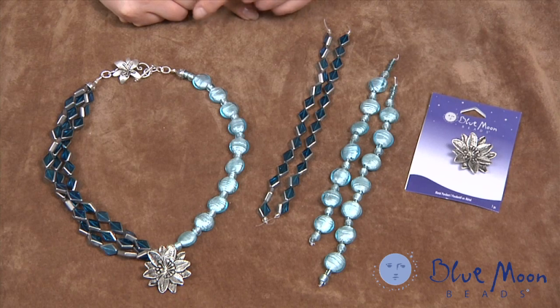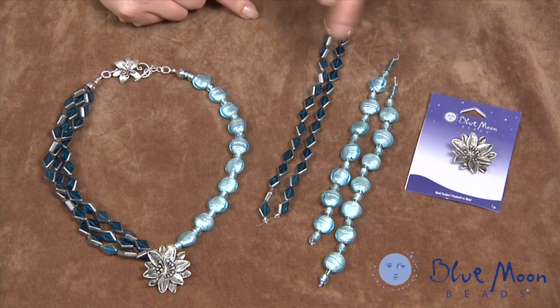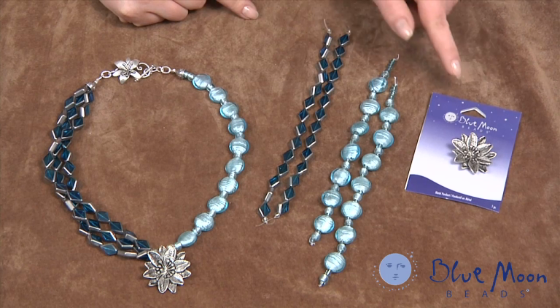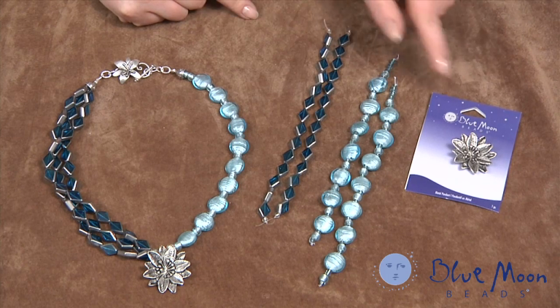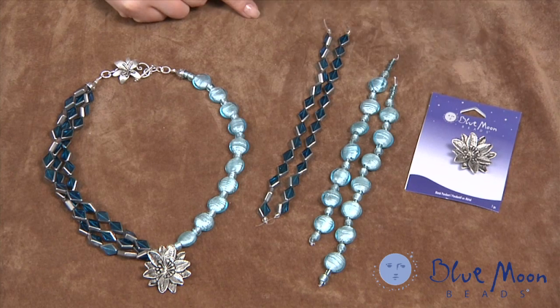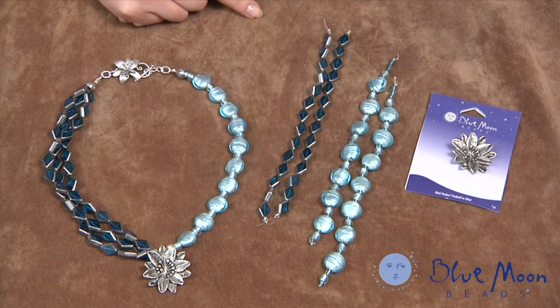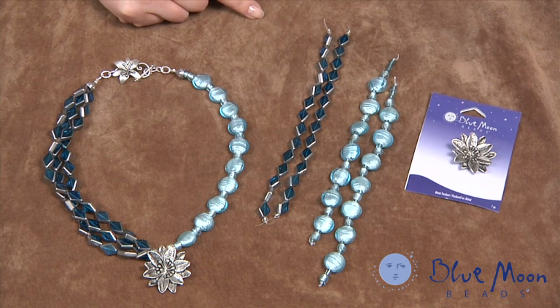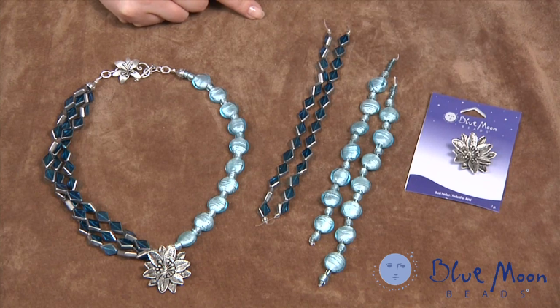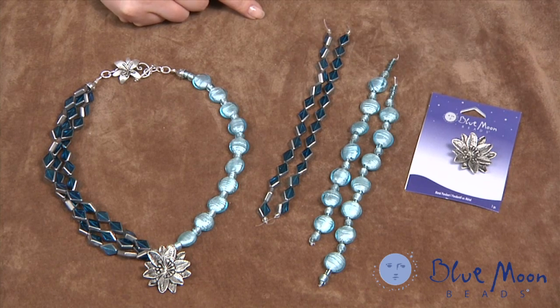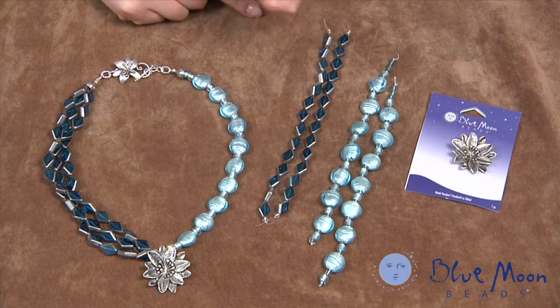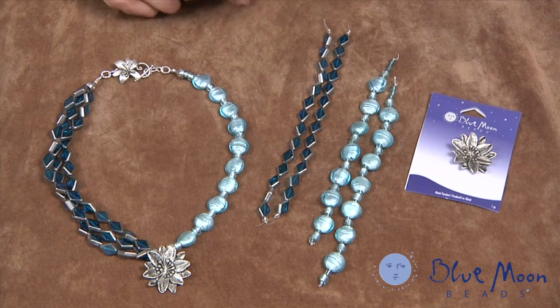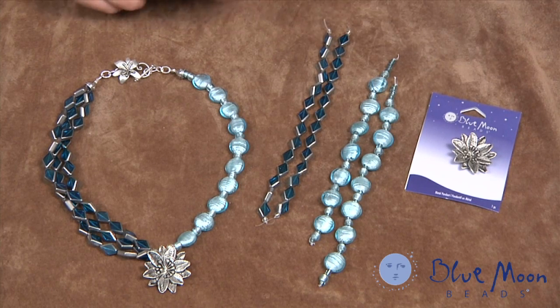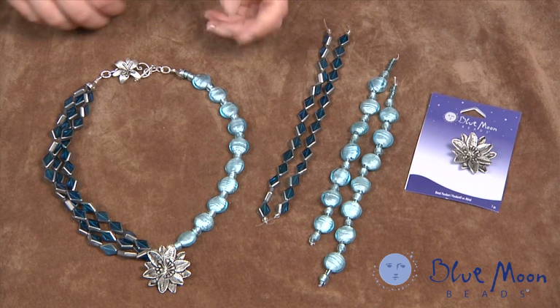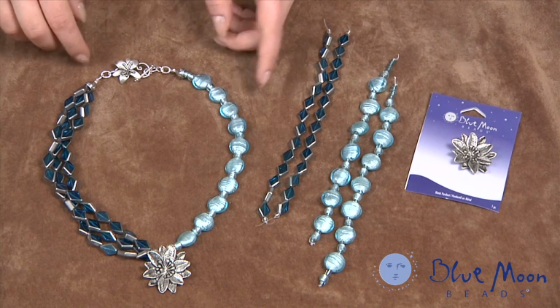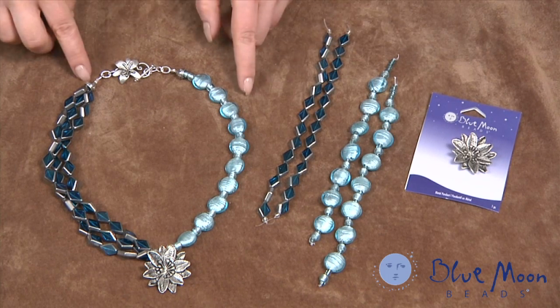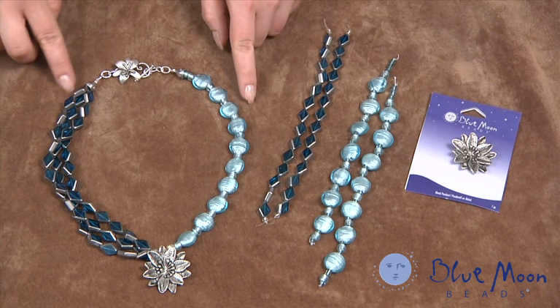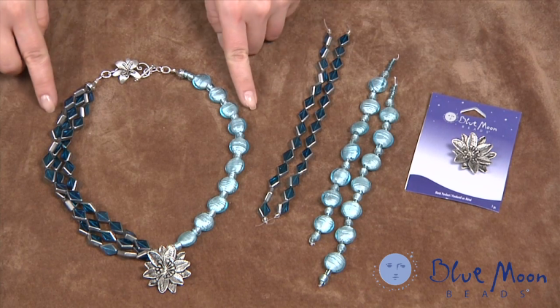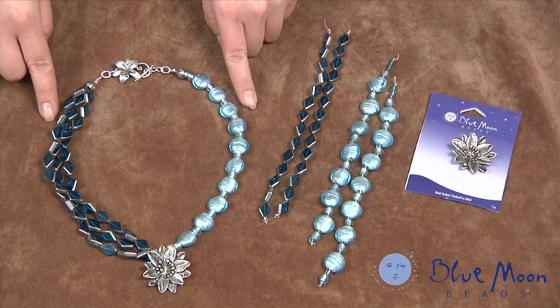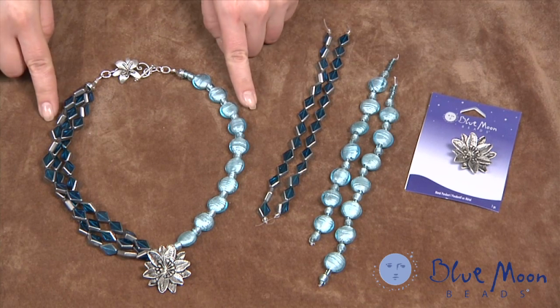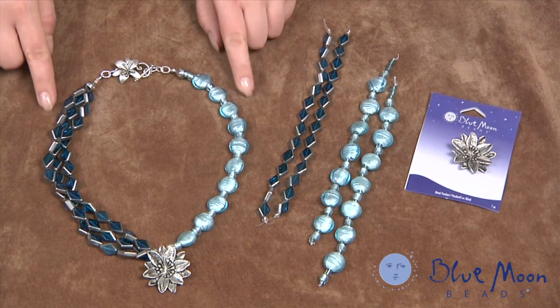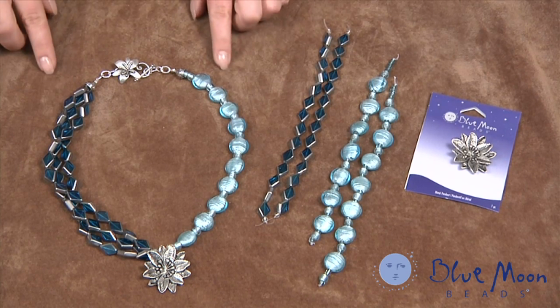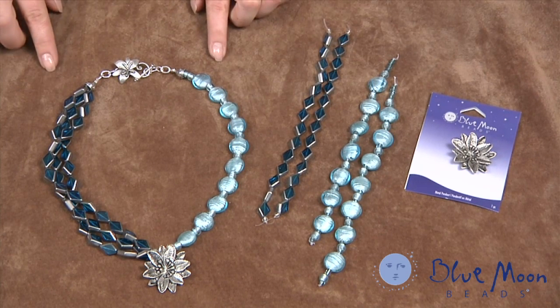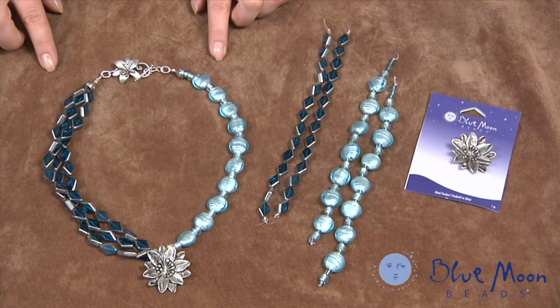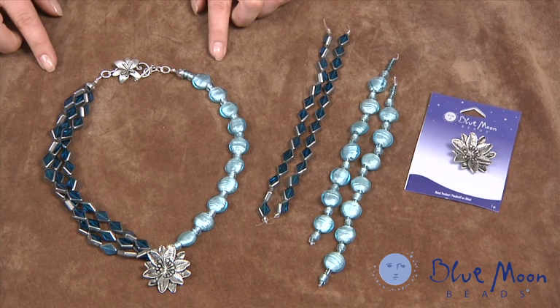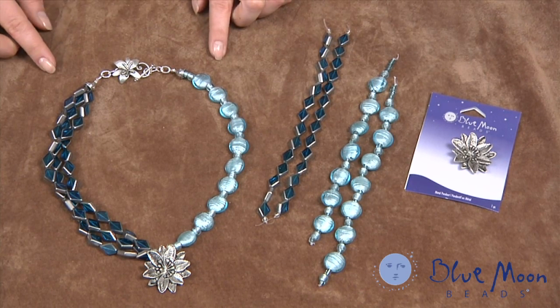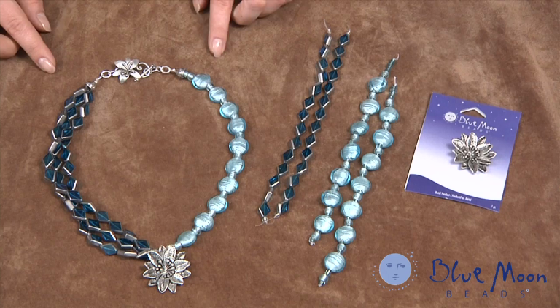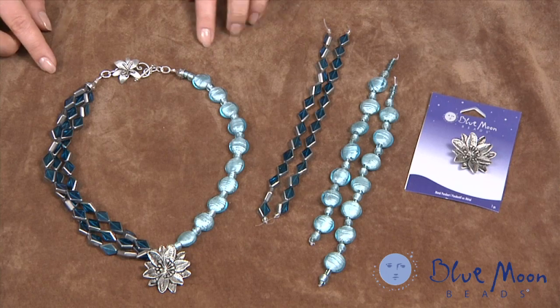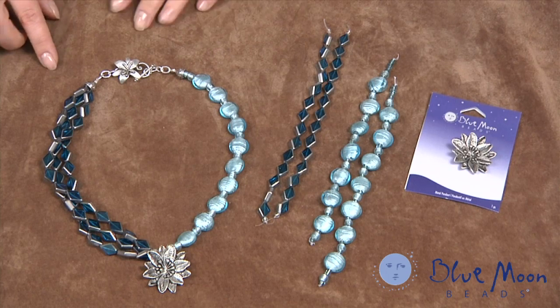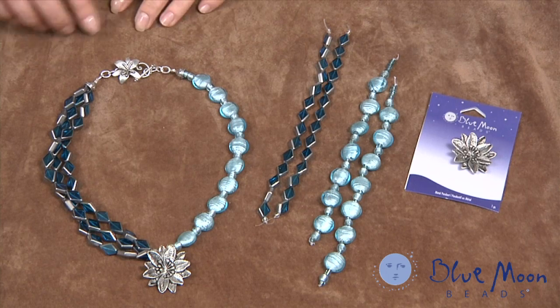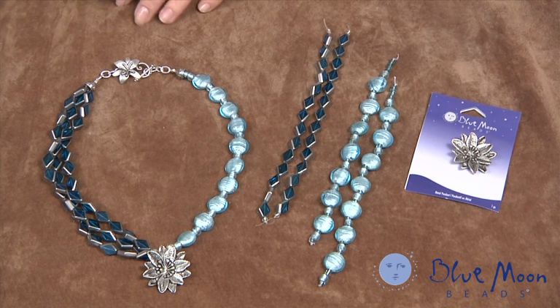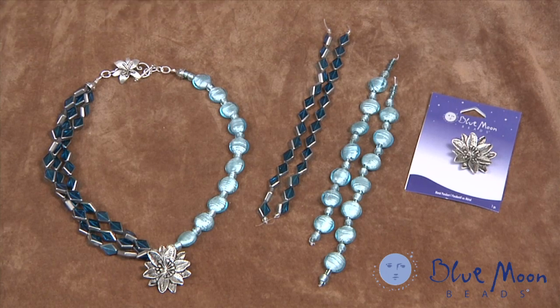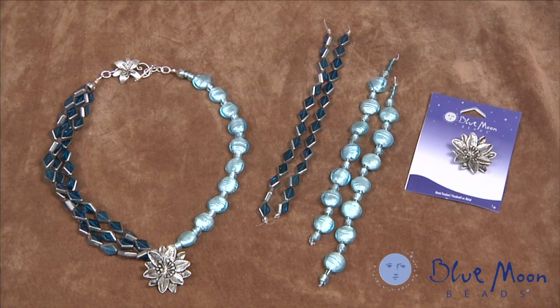This flower pendant is one I've always liked, so I was very happy to find beads that I could match with it. So now let's get started.